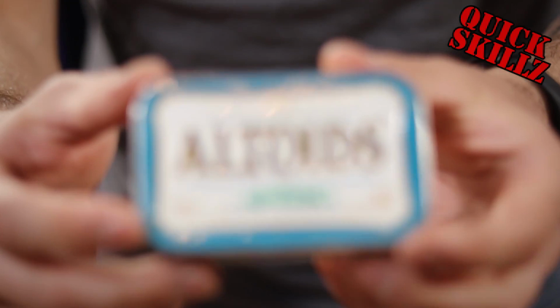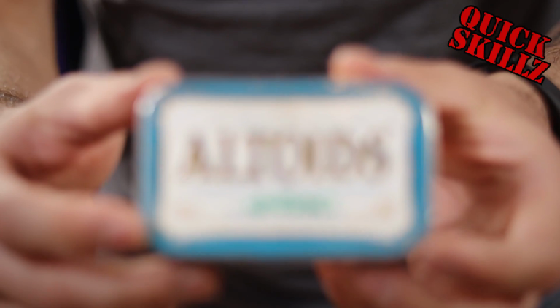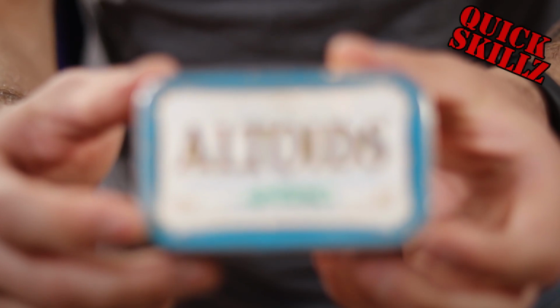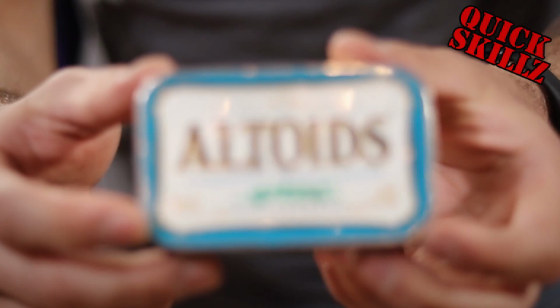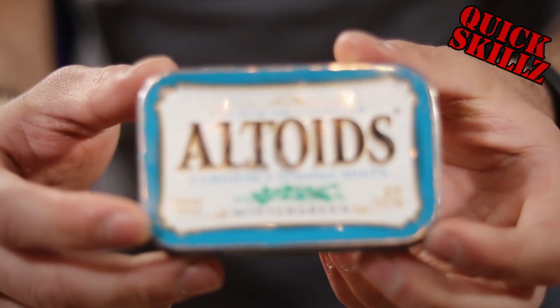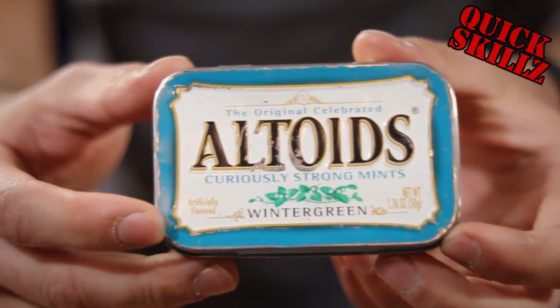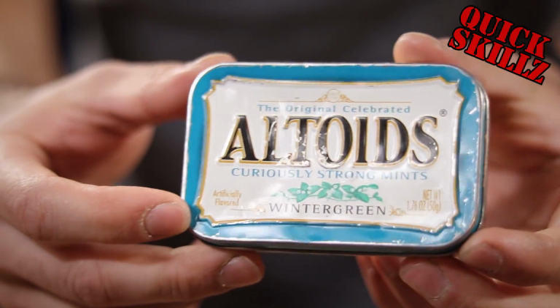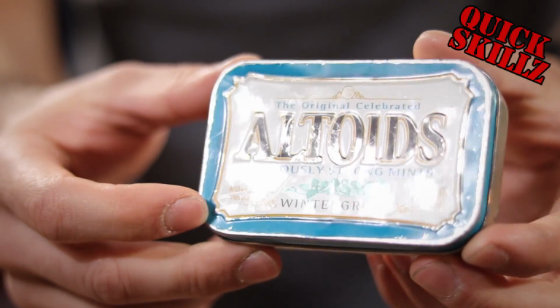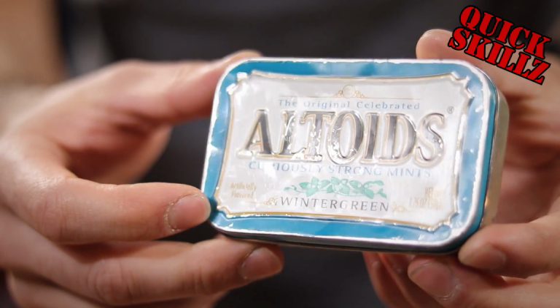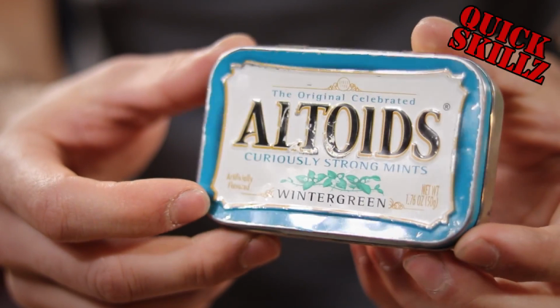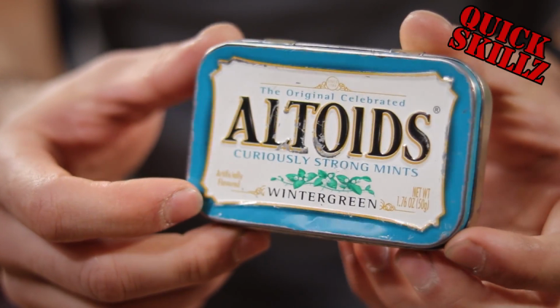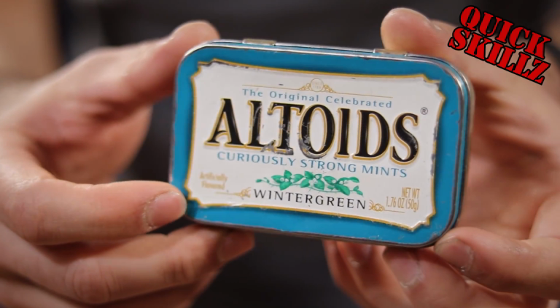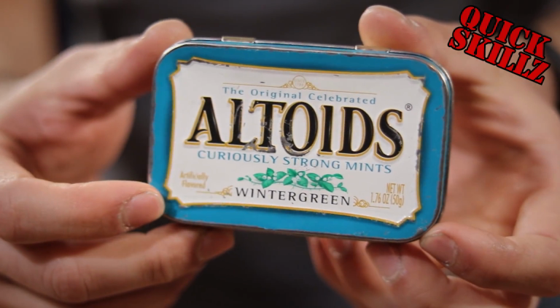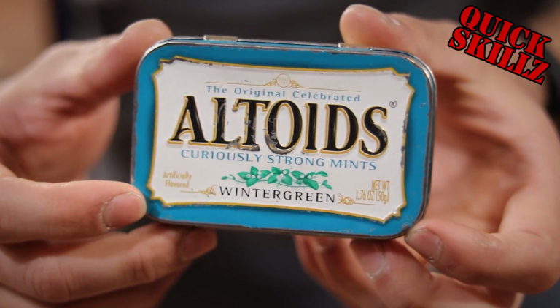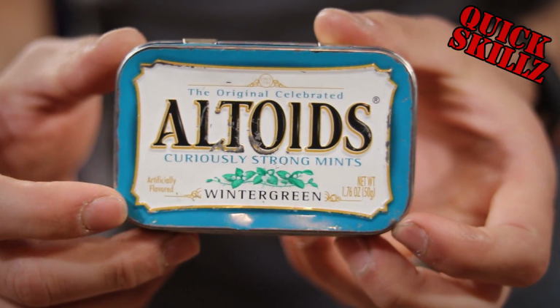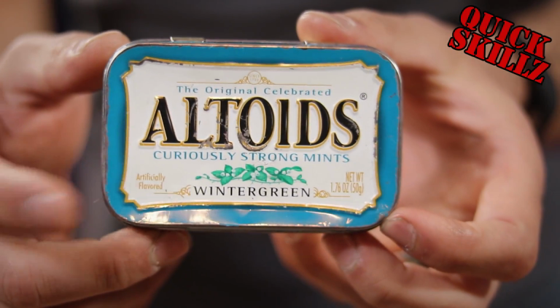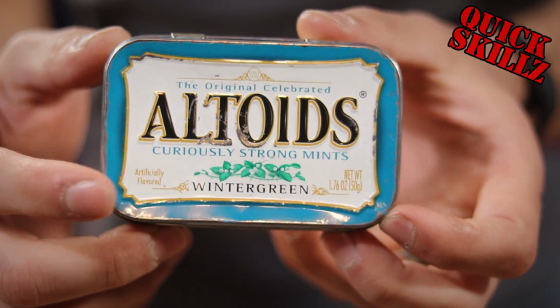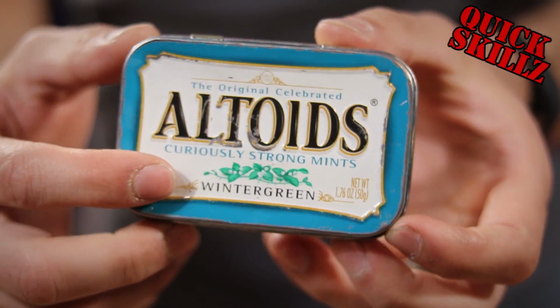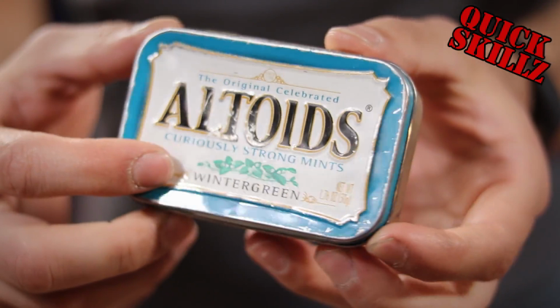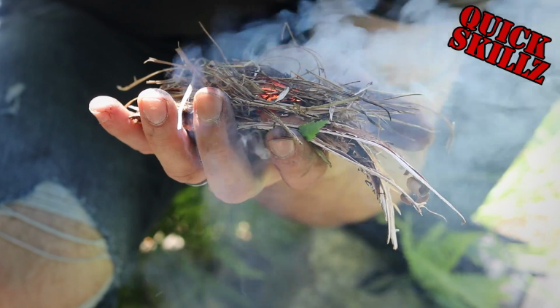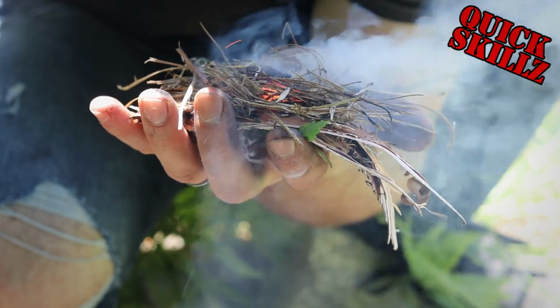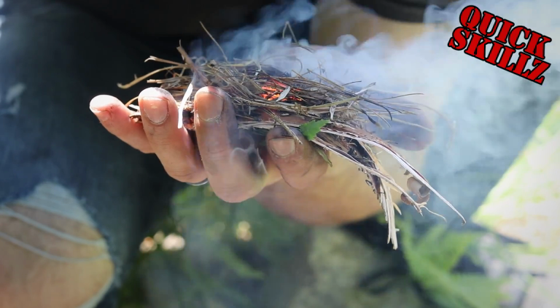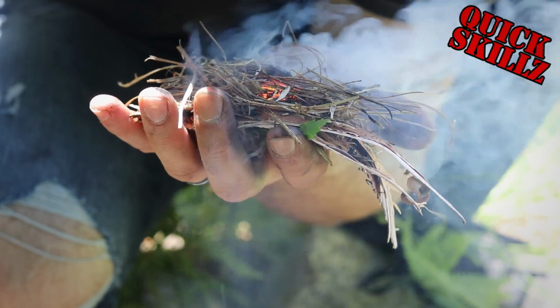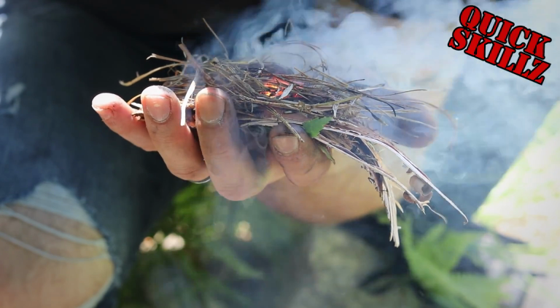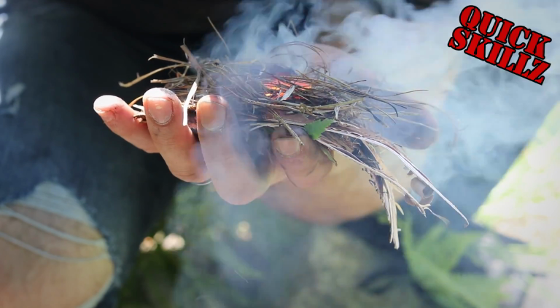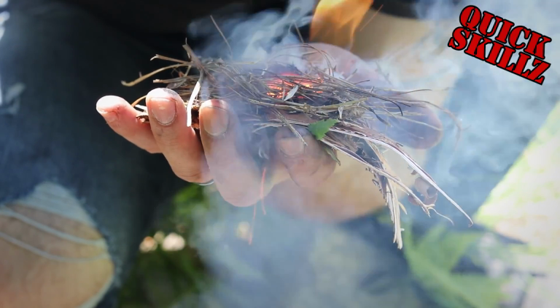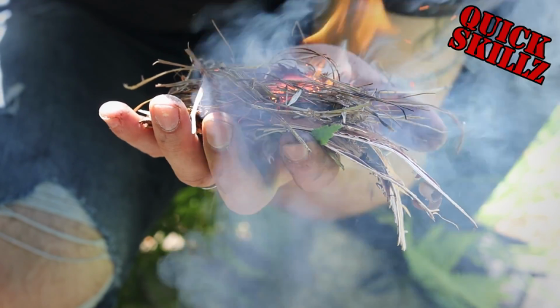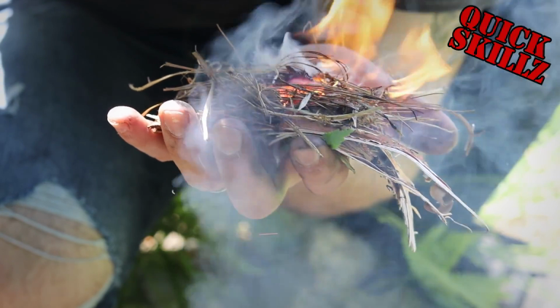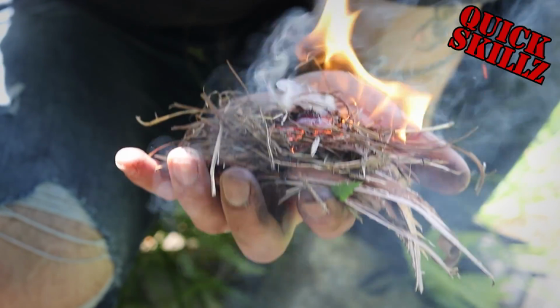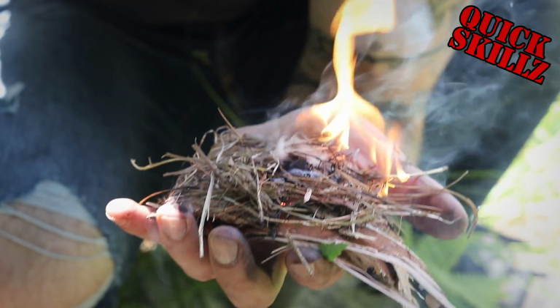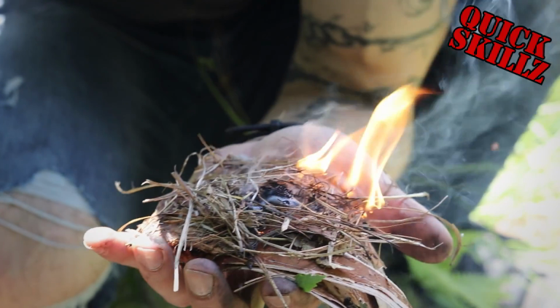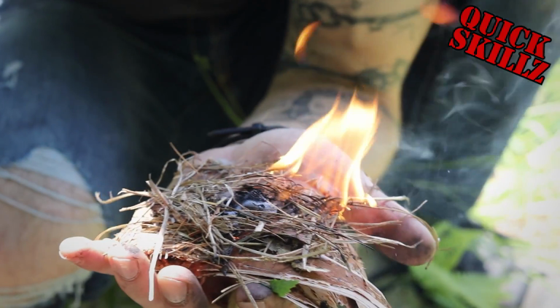What up fam? Today I'm gonna show you how this tin of wintergreen can help you breathe fire. Stay tuned.